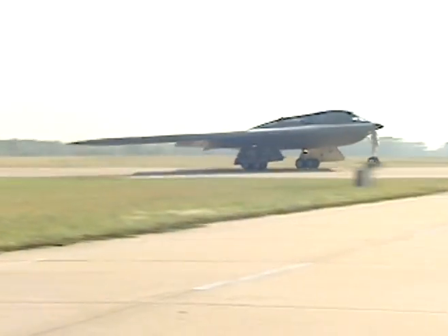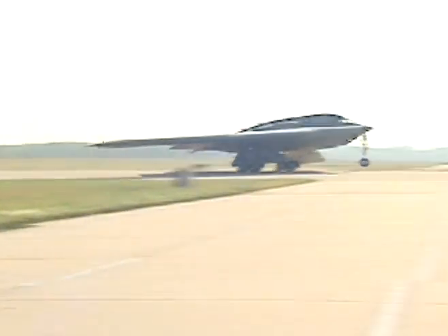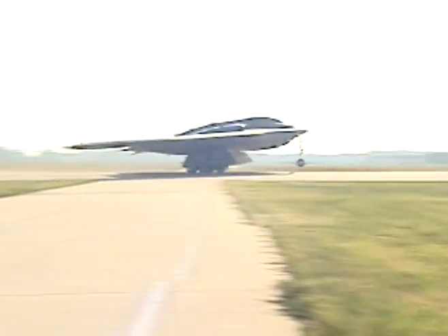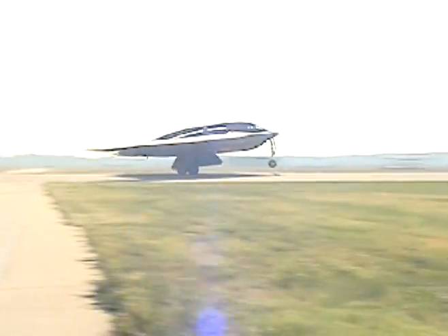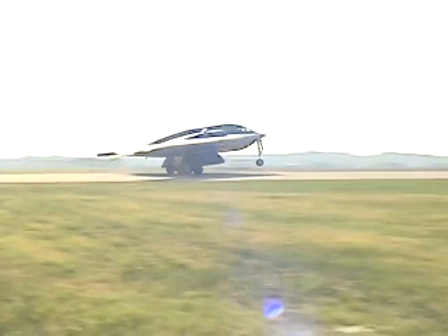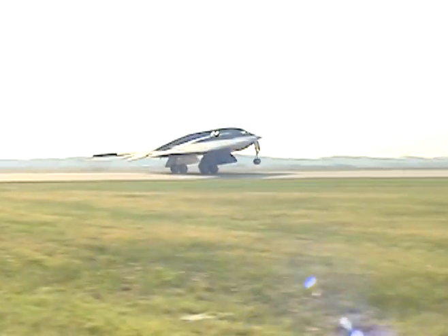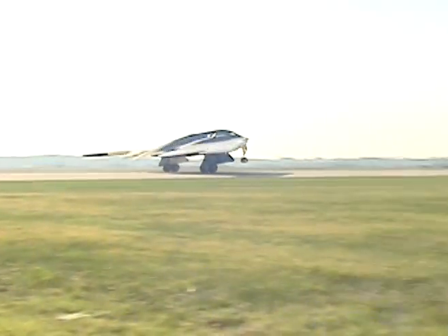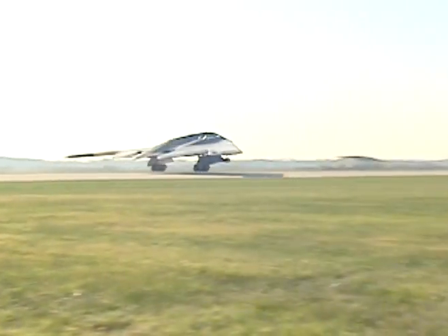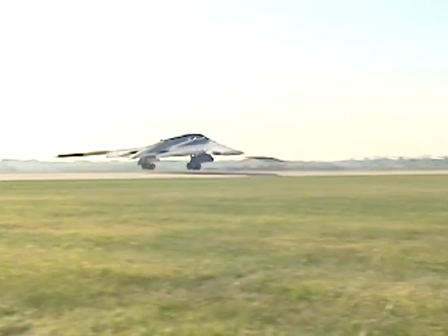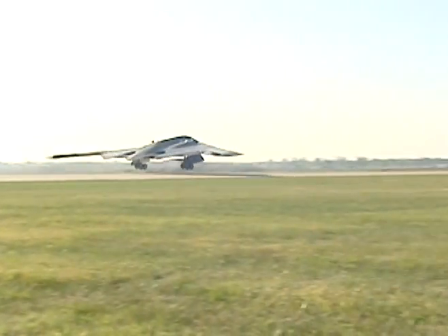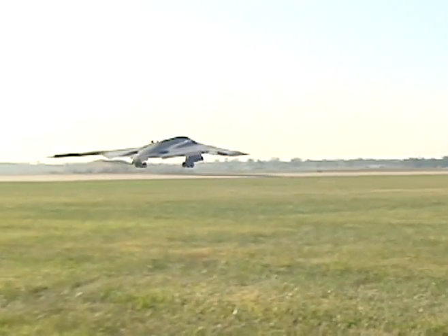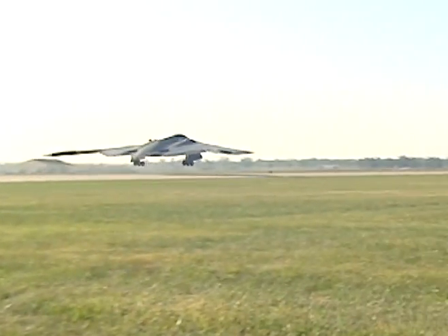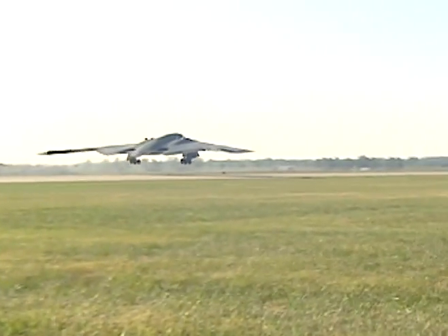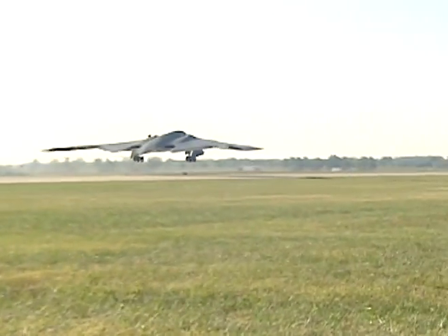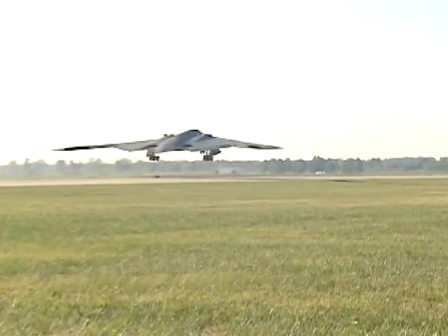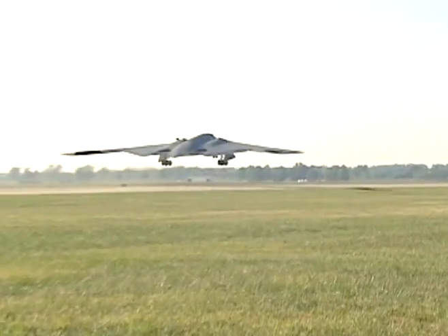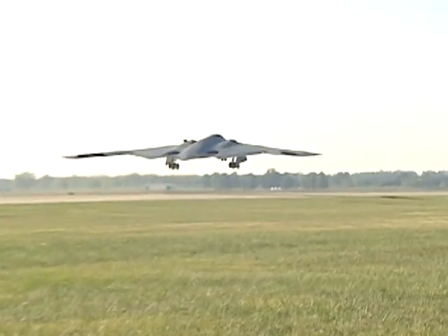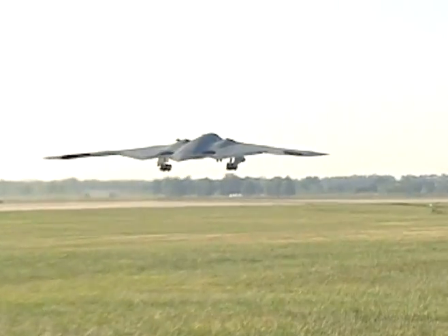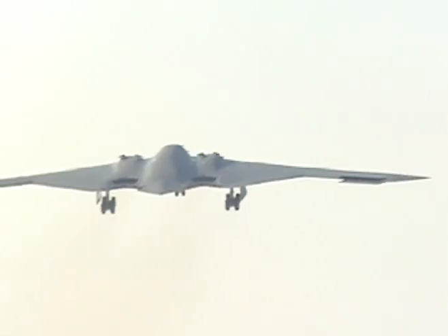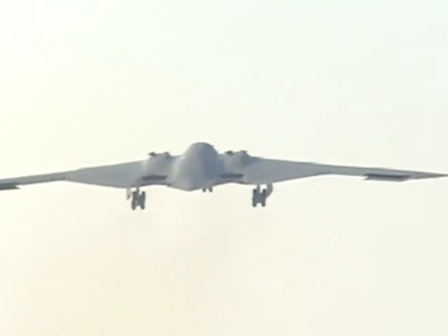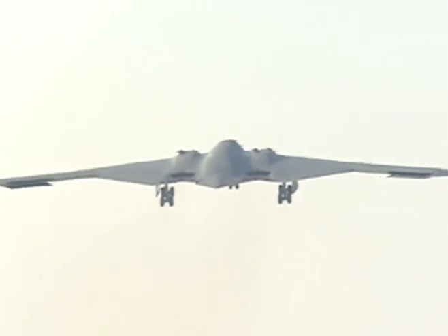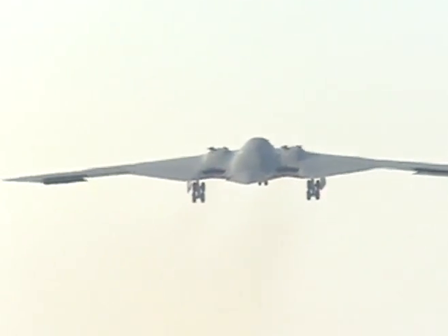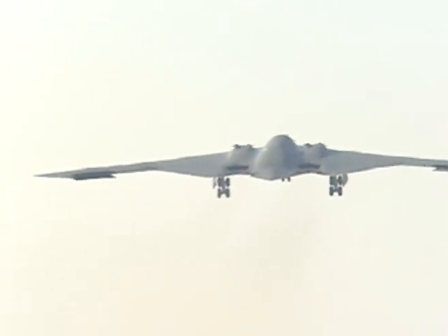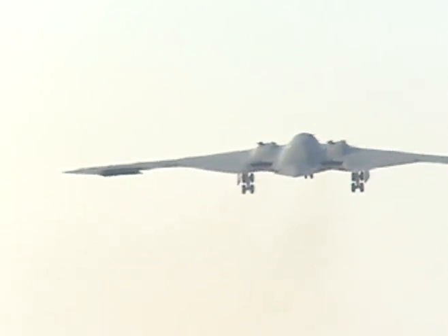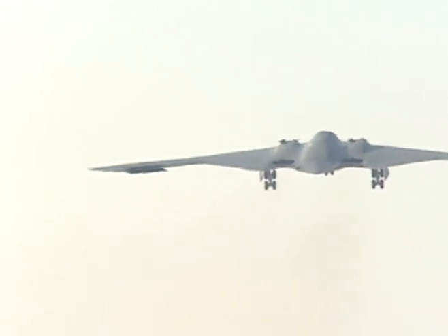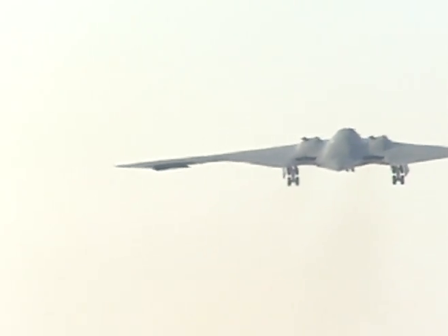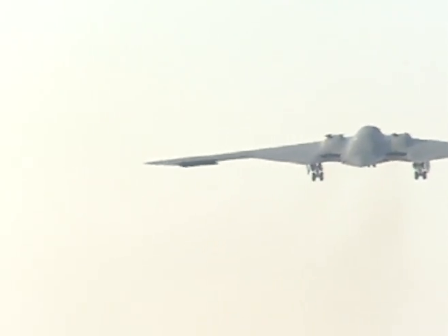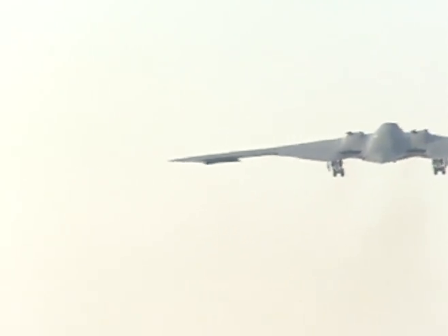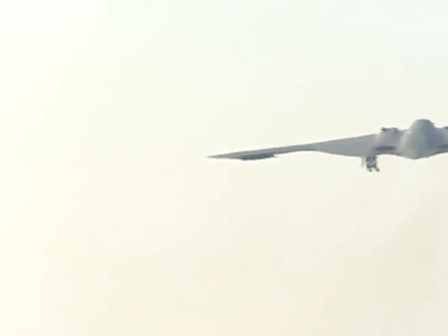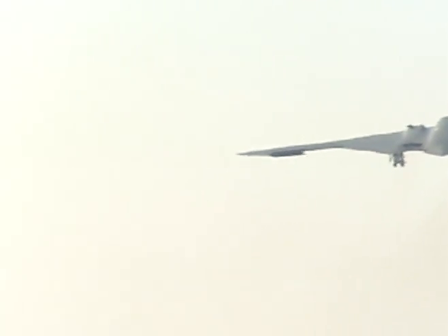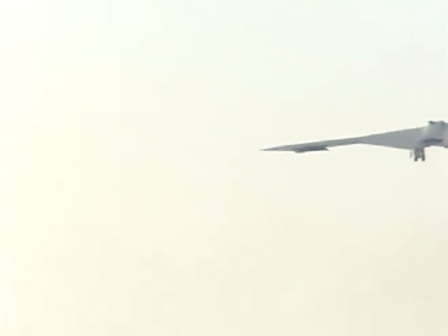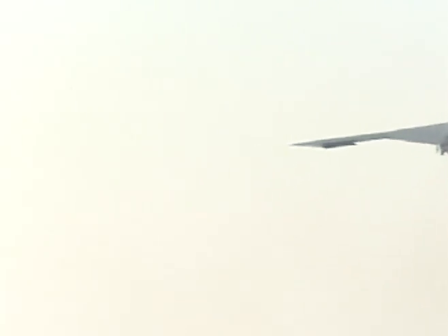The Air Force plans to keep the B-2 flying for decades to come. To accomplish this goal, the B-2 will need numerous upgrades over its lifespan.